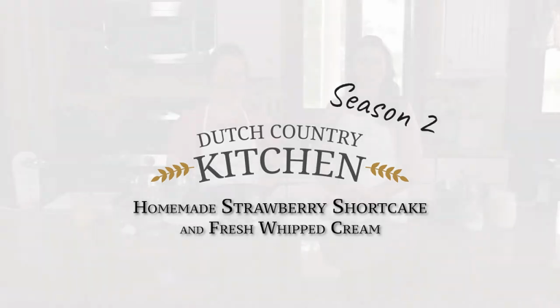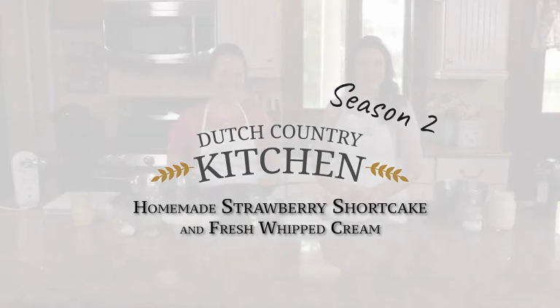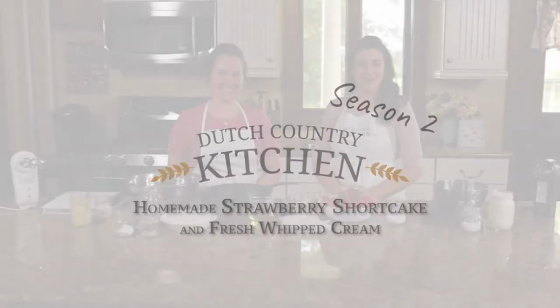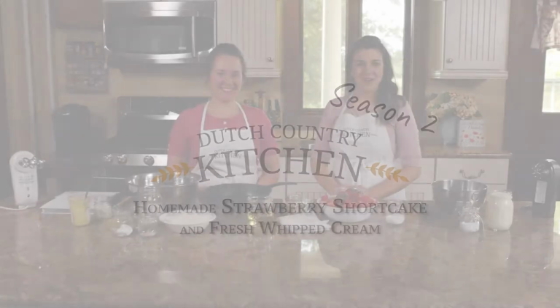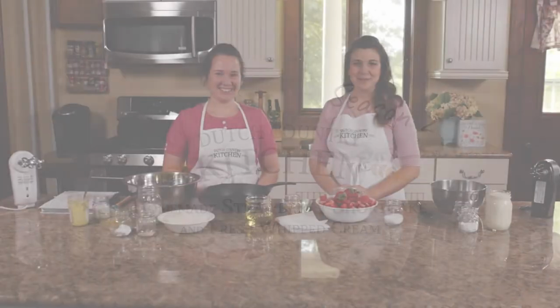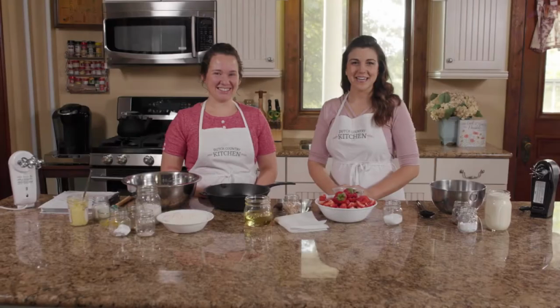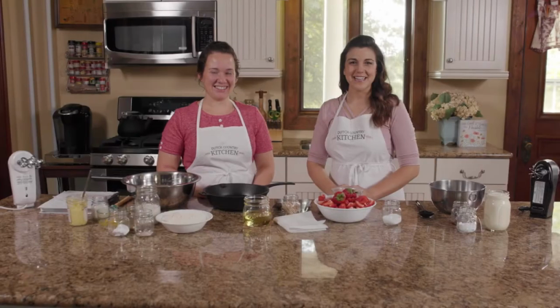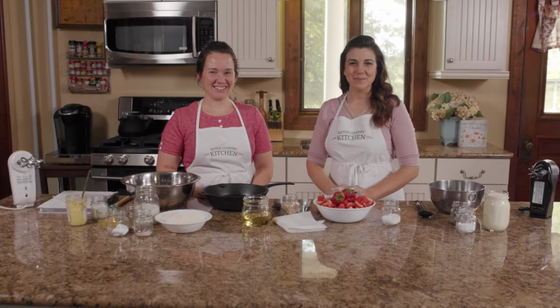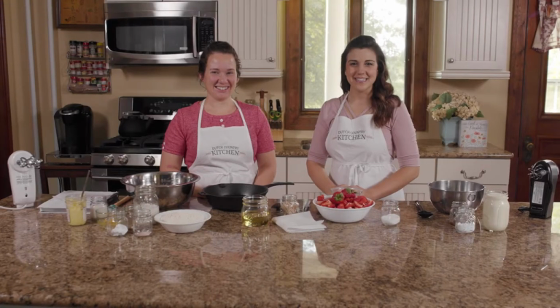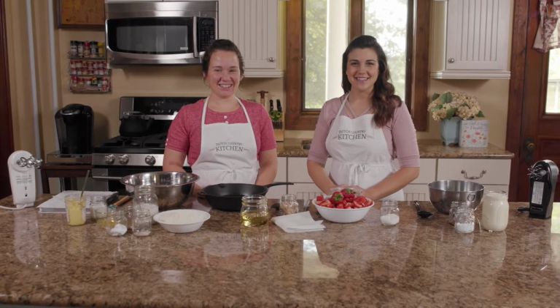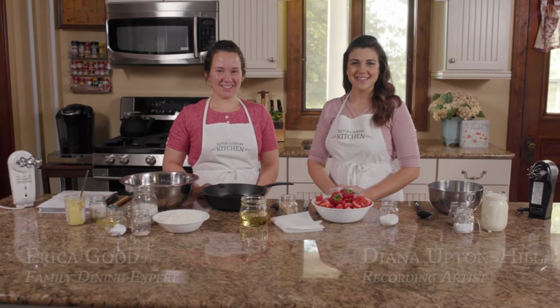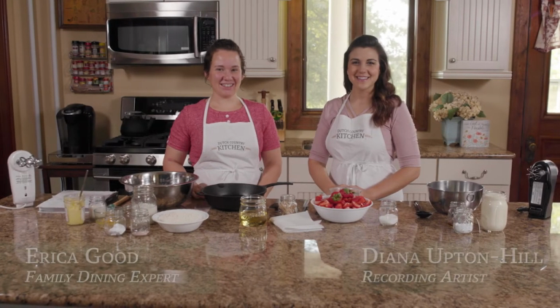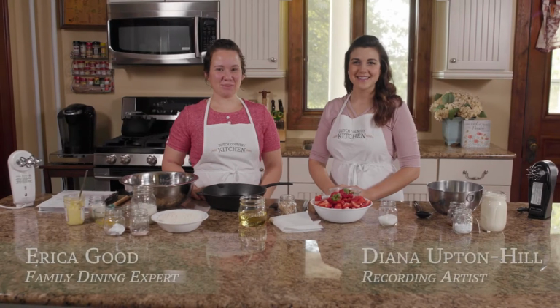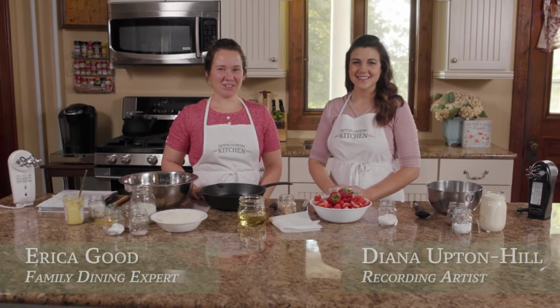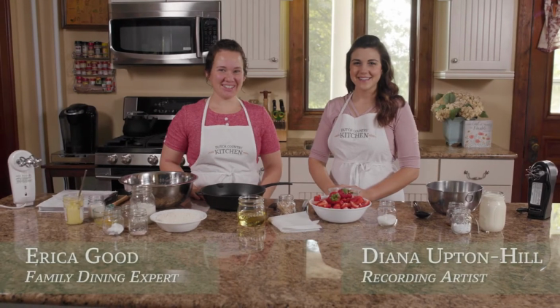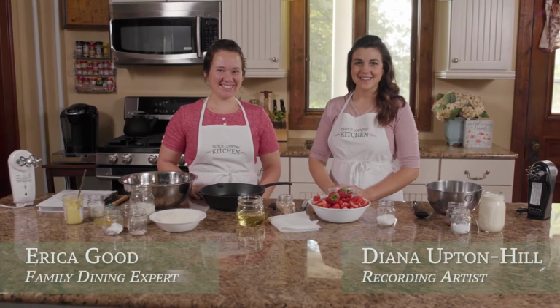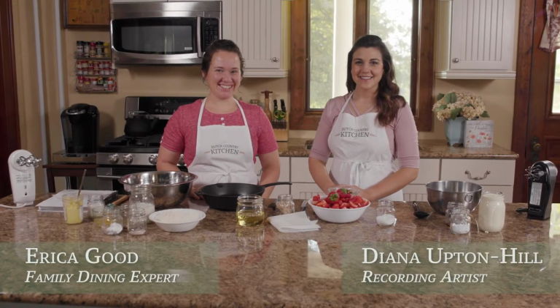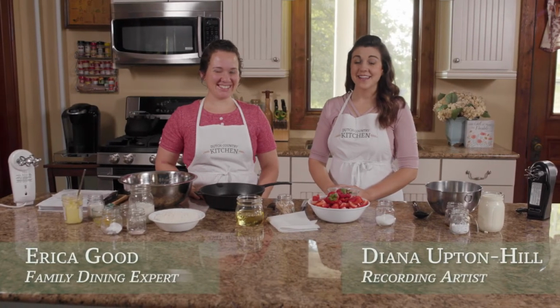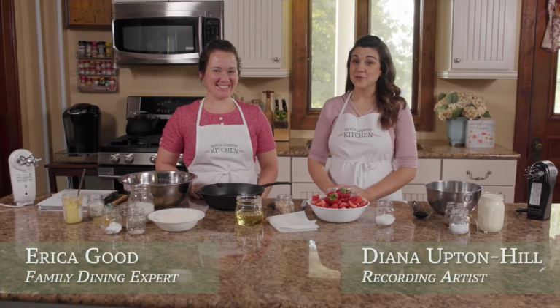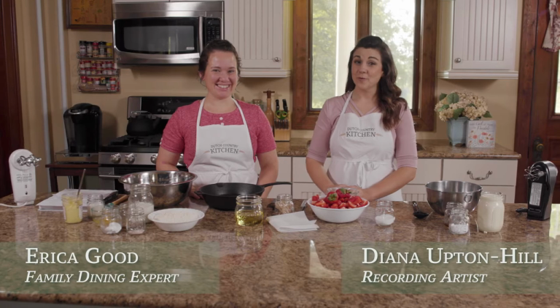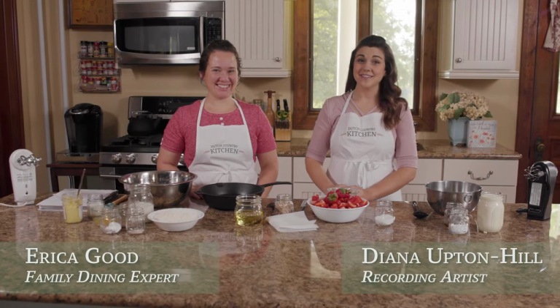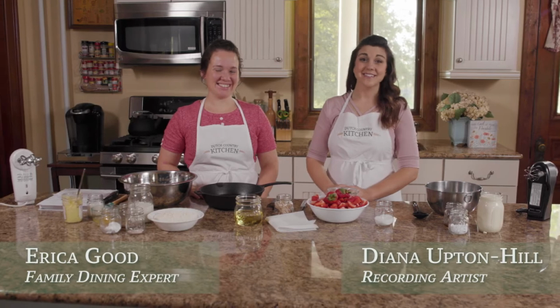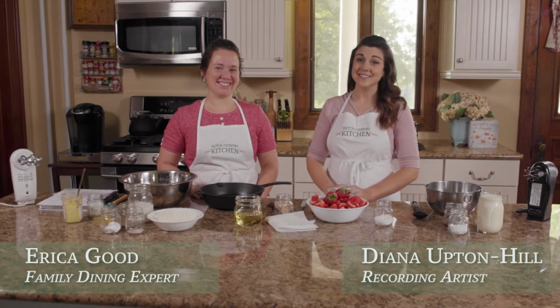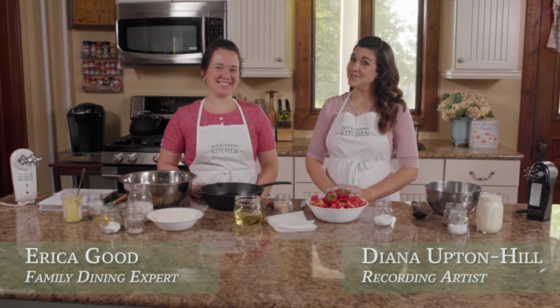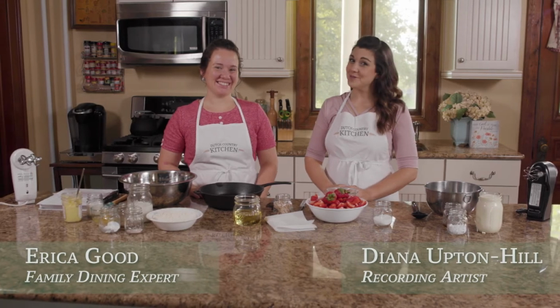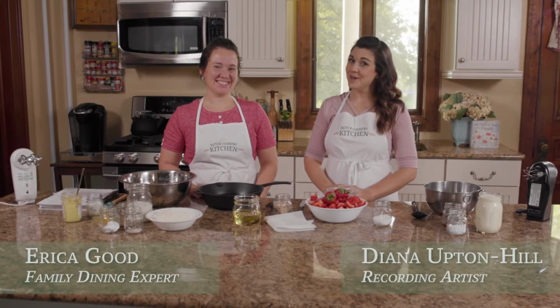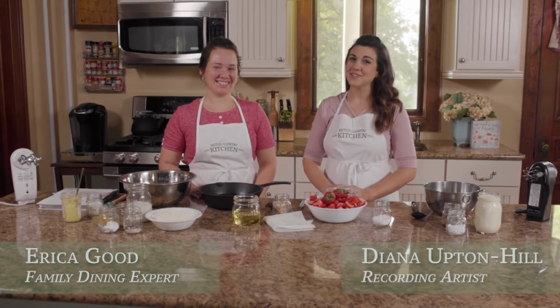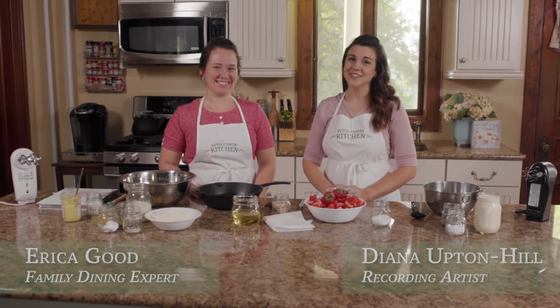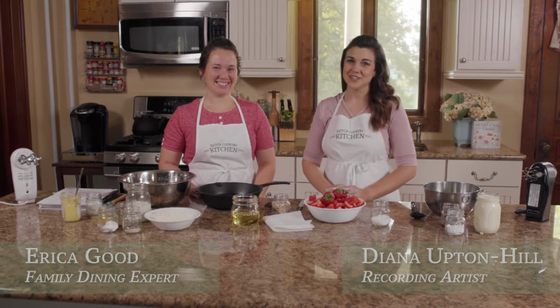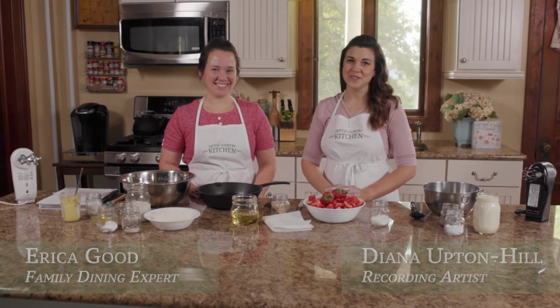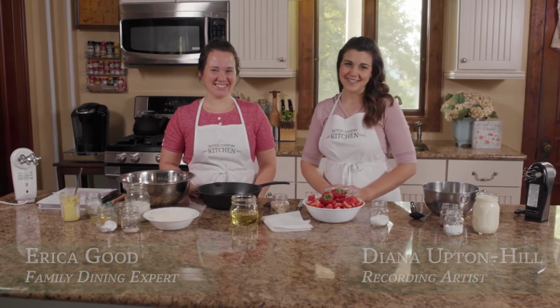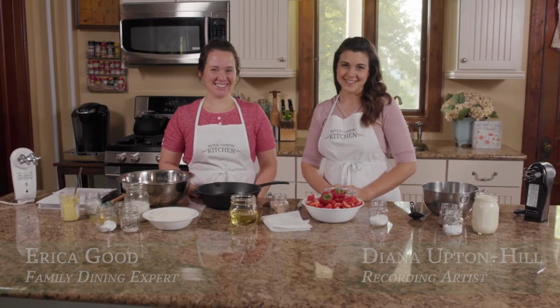Hello, I'm Diana Upton-Hill. And I'm Erika Goode. And you're watching season two of Dutch Country Kitchen.